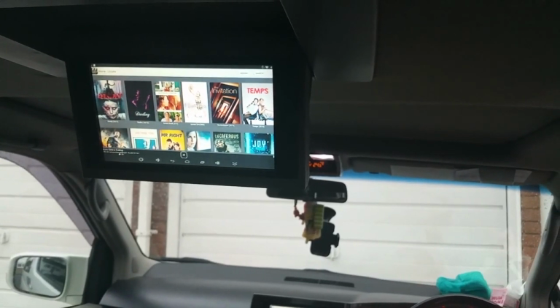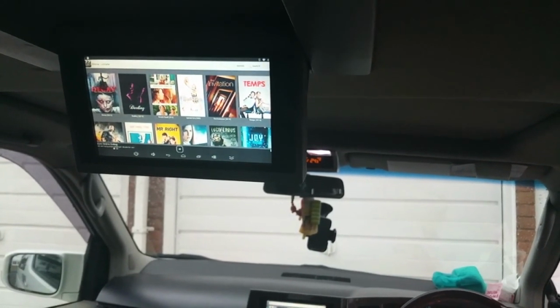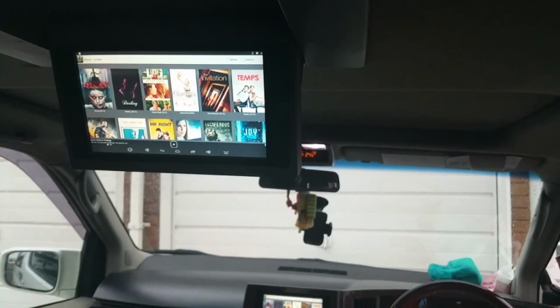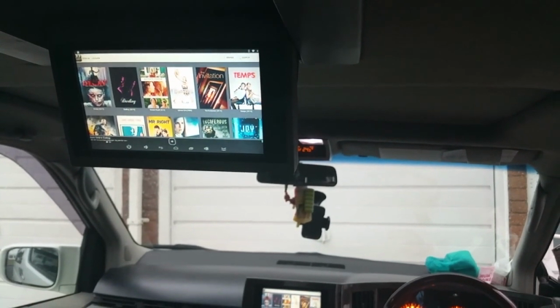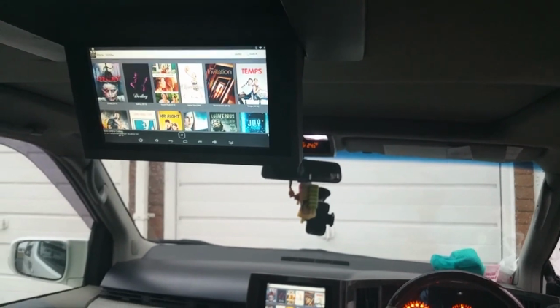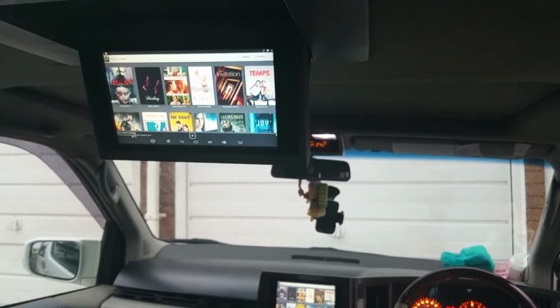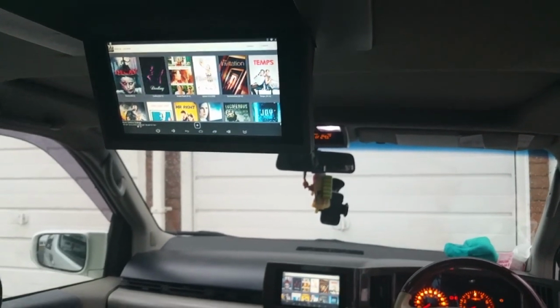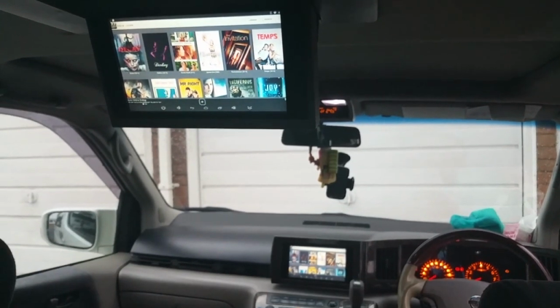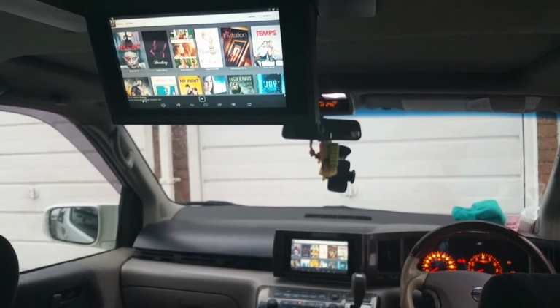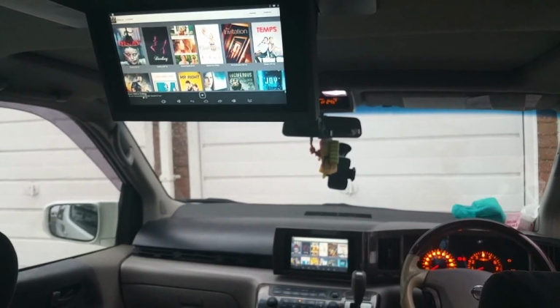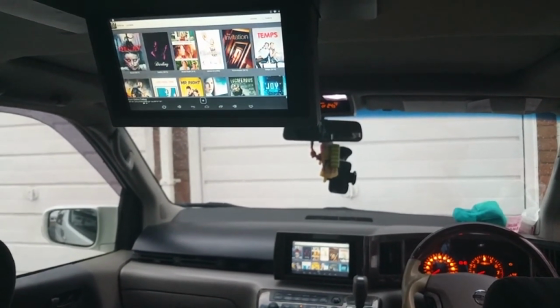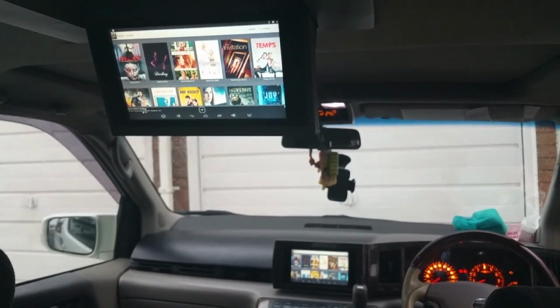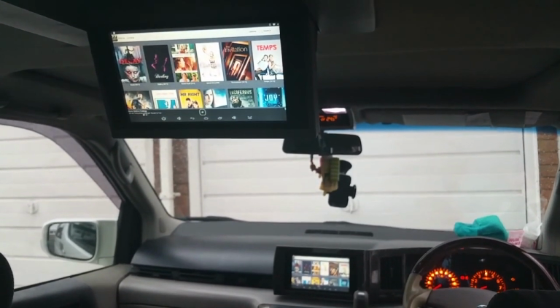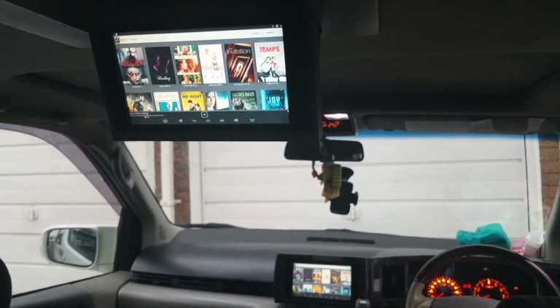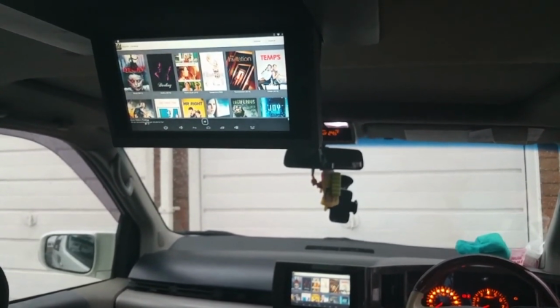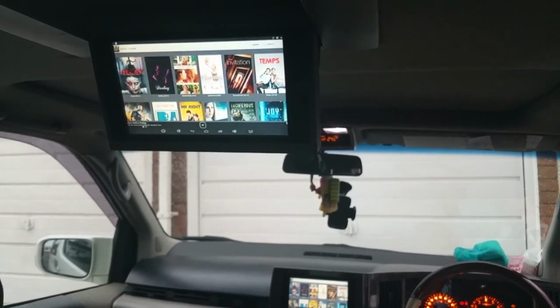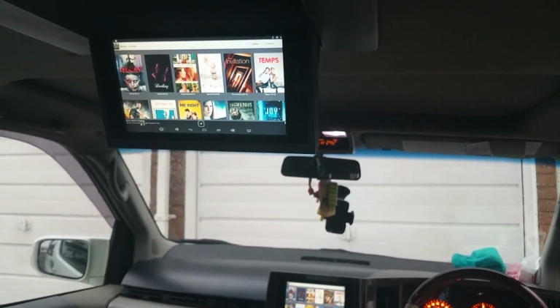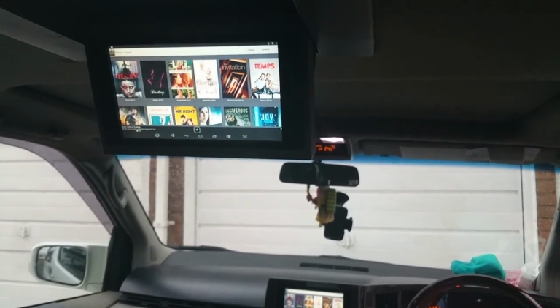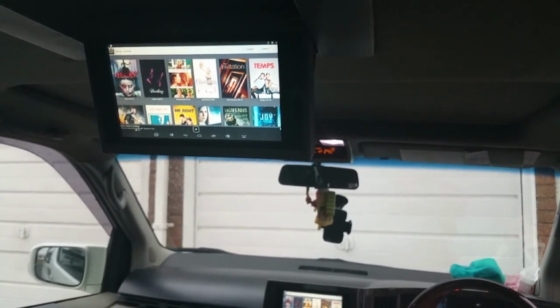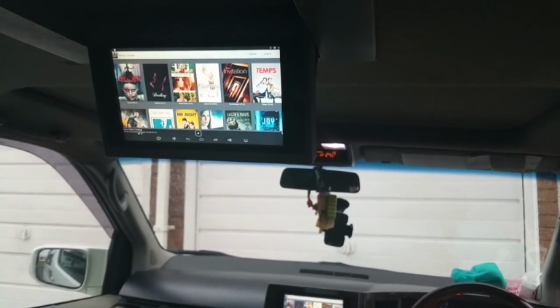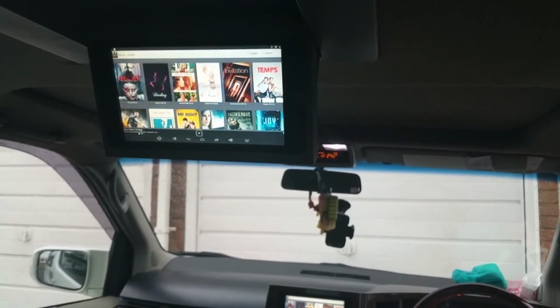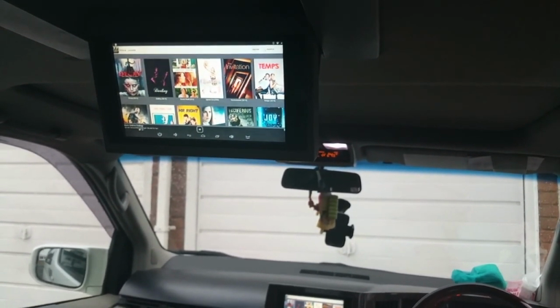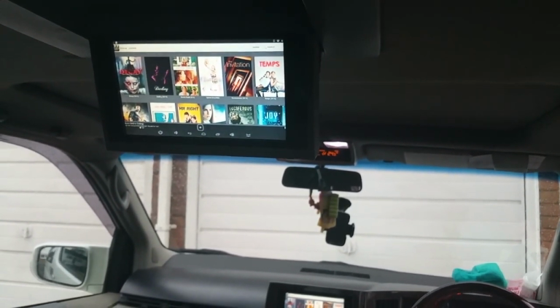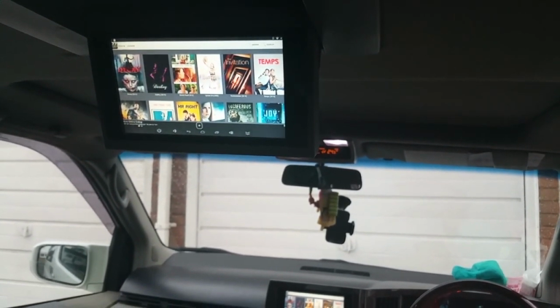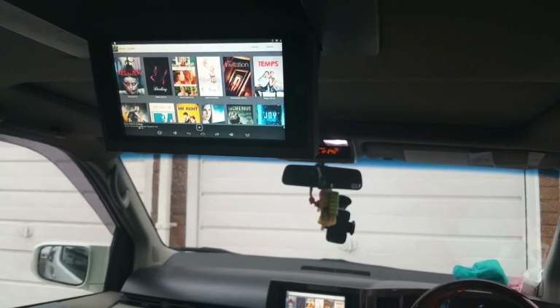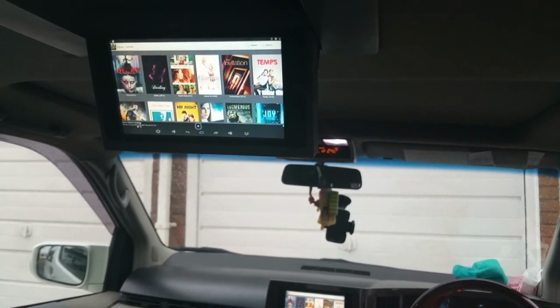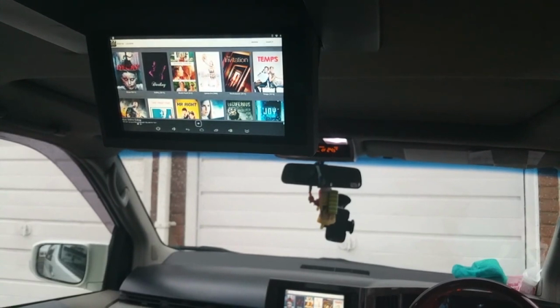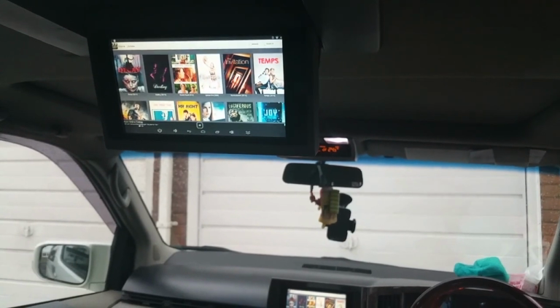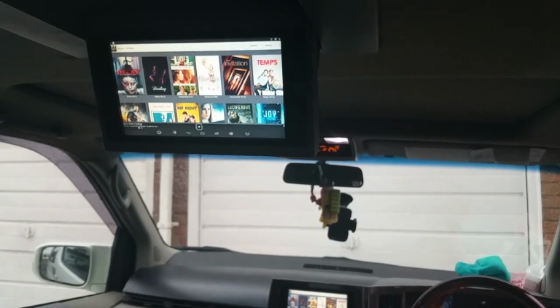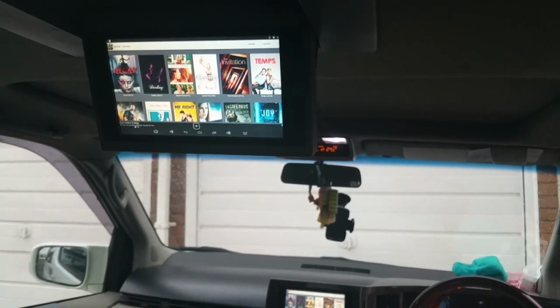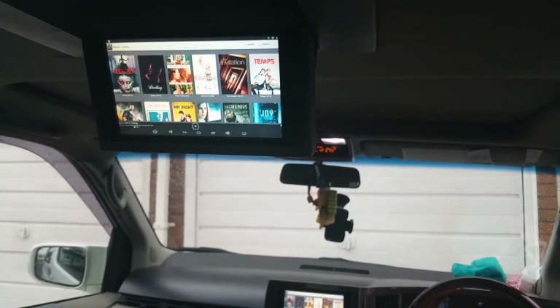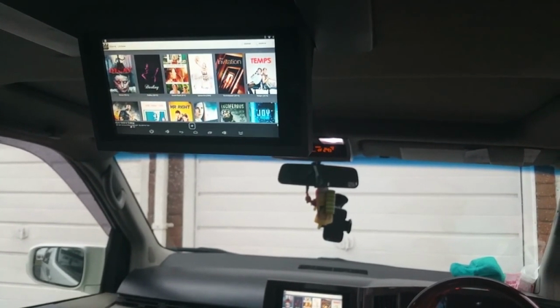There you go — that's the back screen and the front screen, so they both work great and it's fantastic quality.